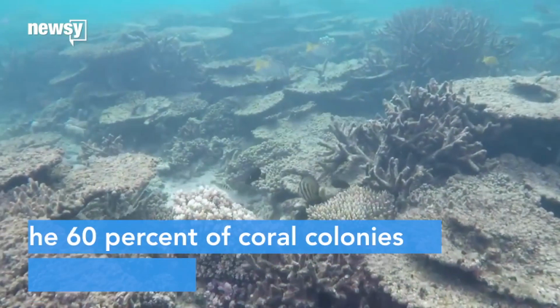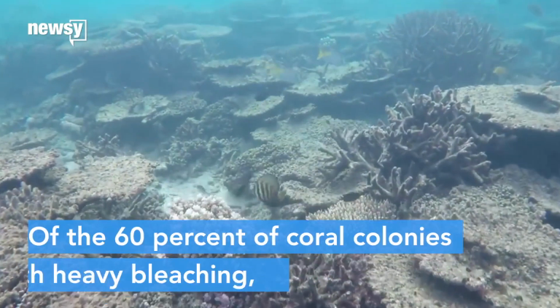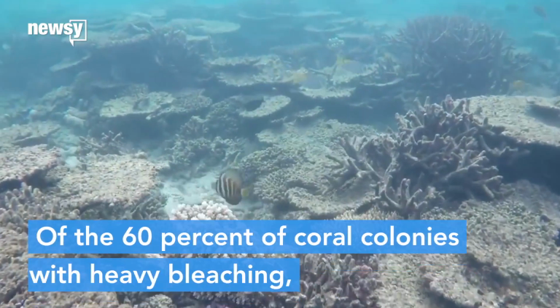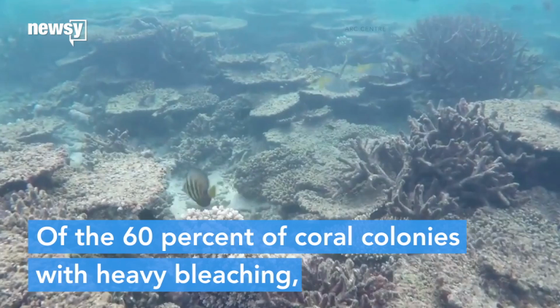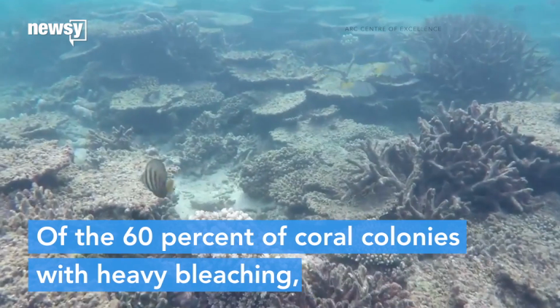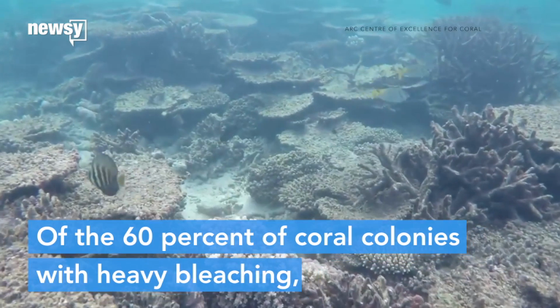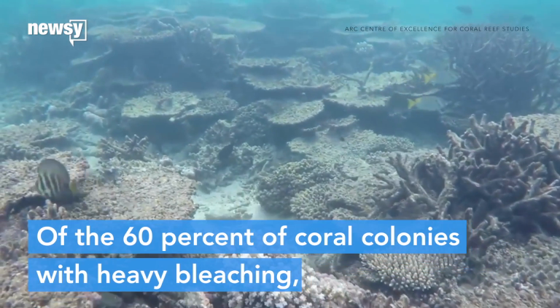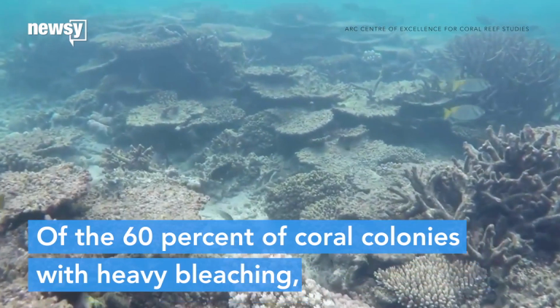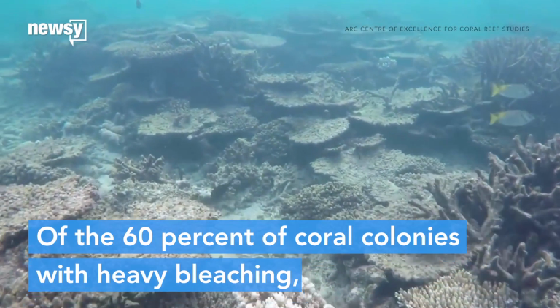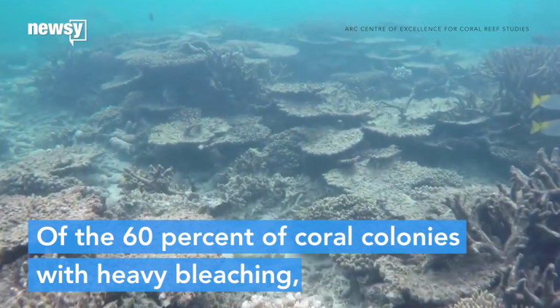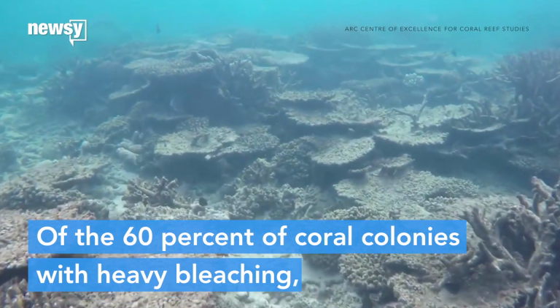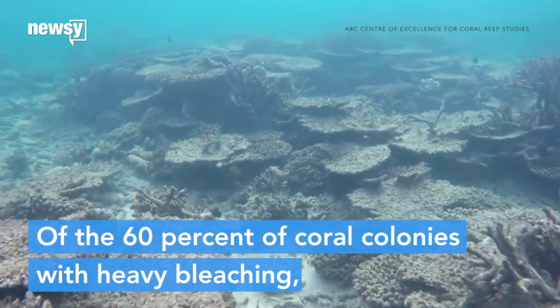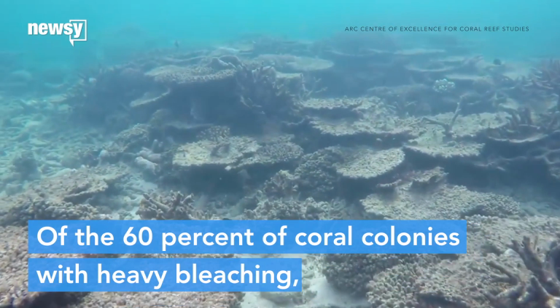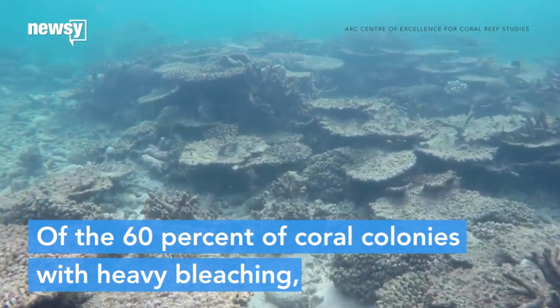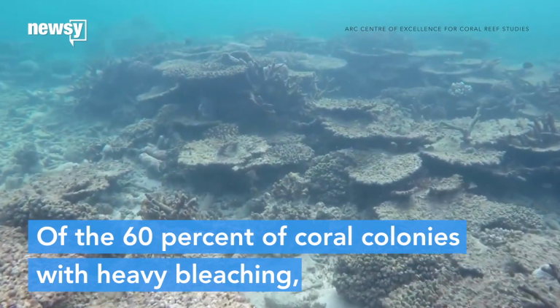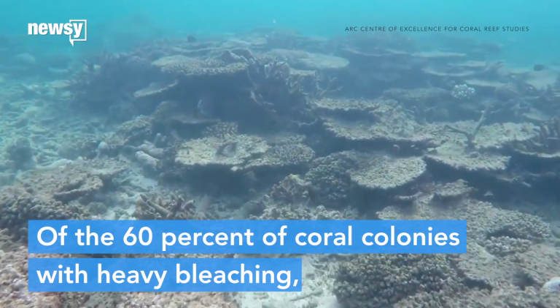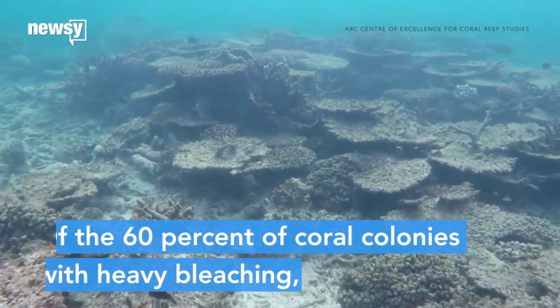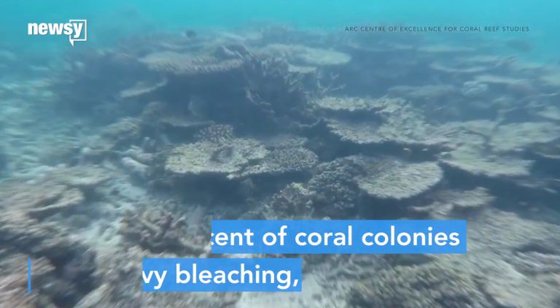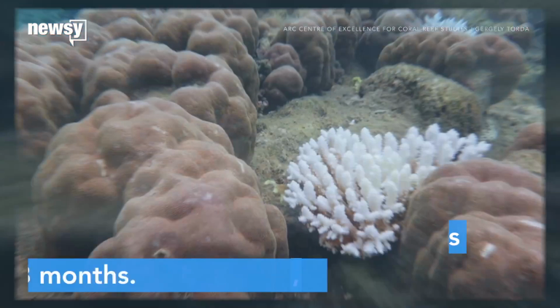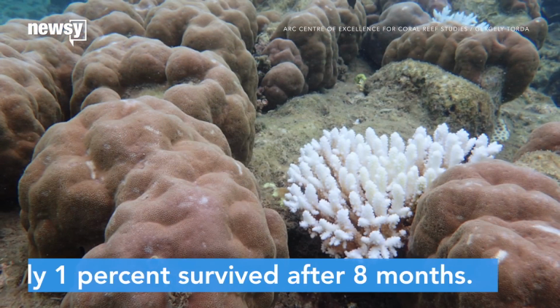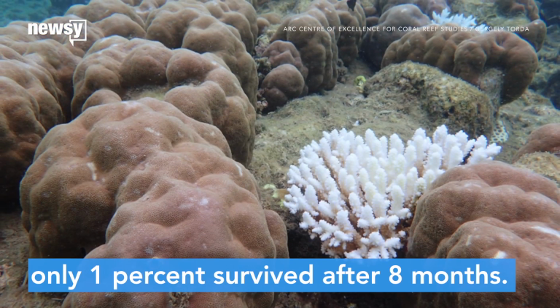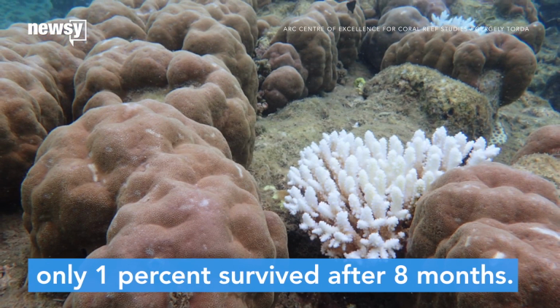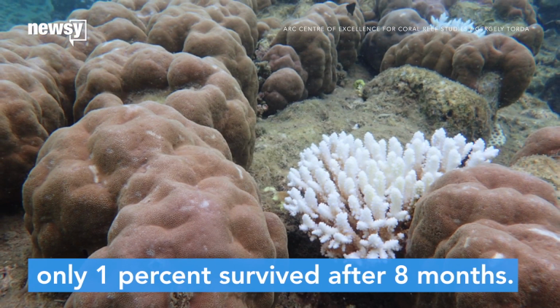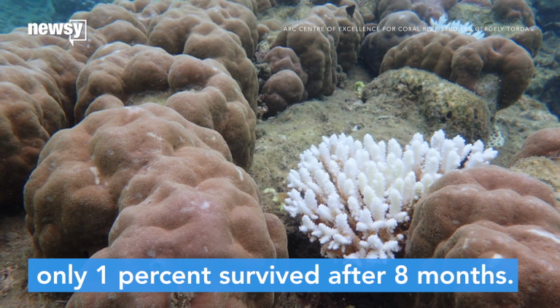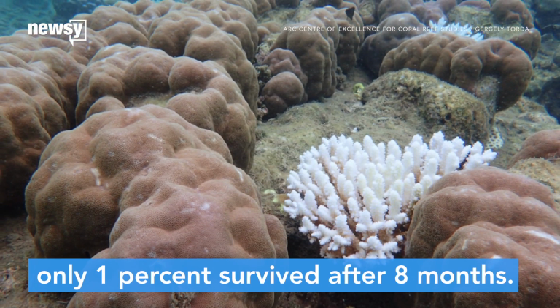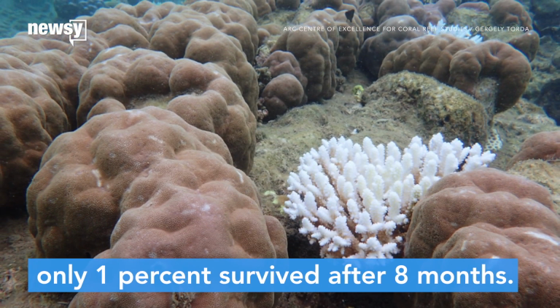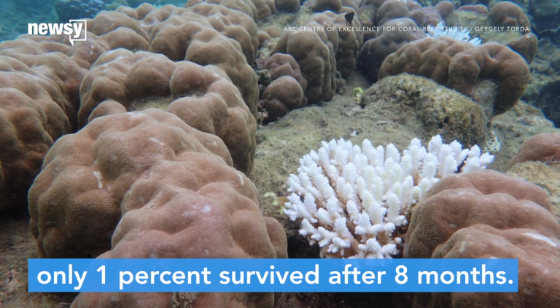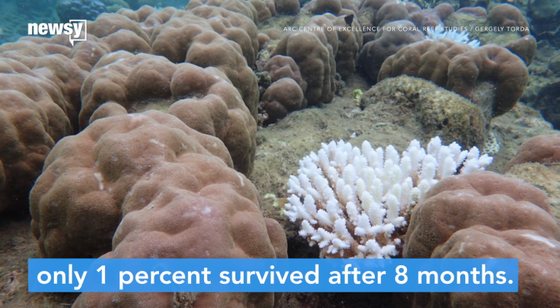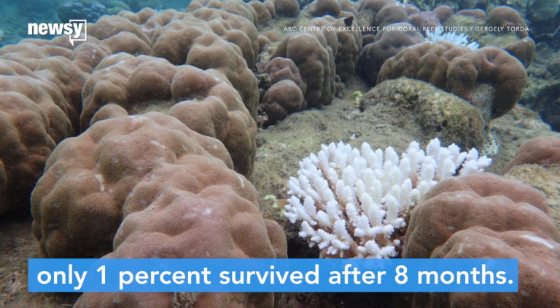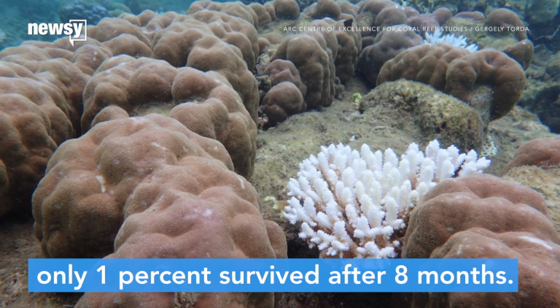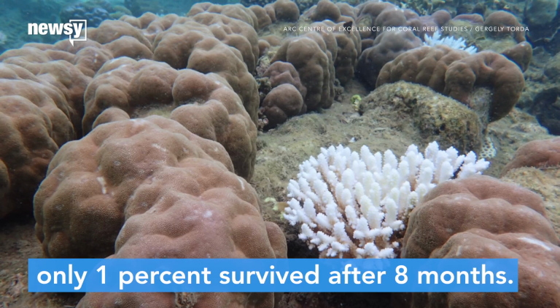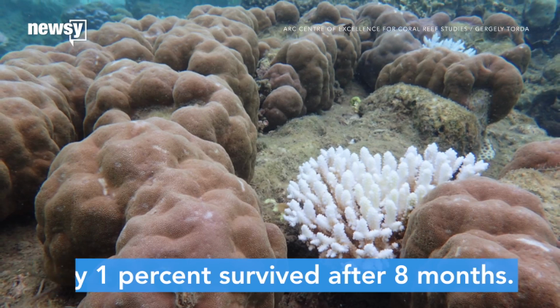Of the 60 percent of coral colonies that experienced heavy bleaching, only one percent survived after eight months.